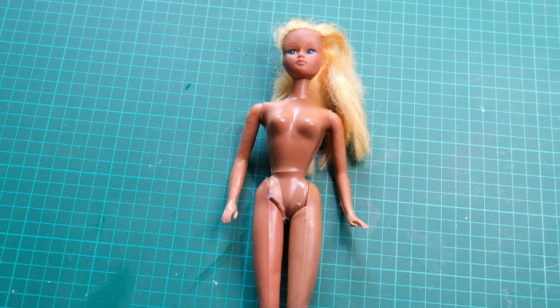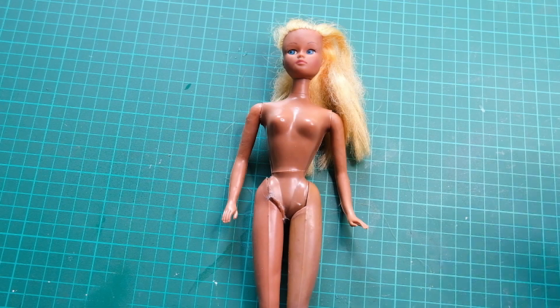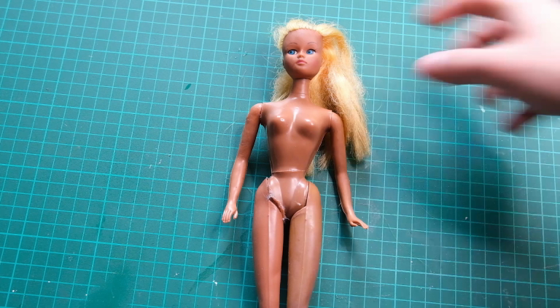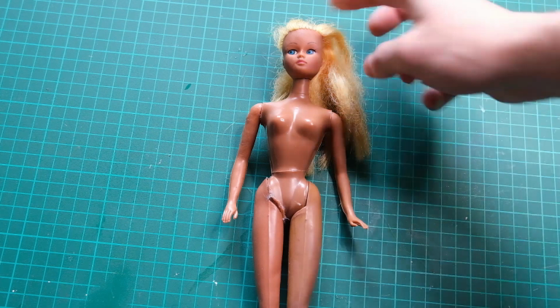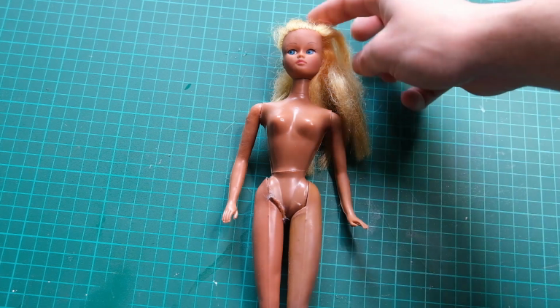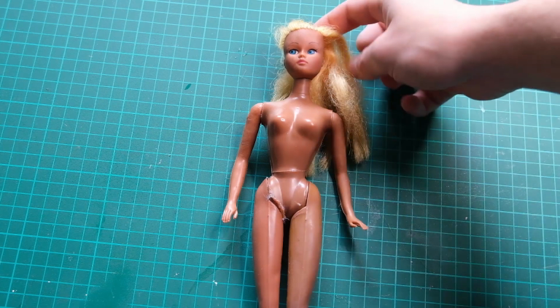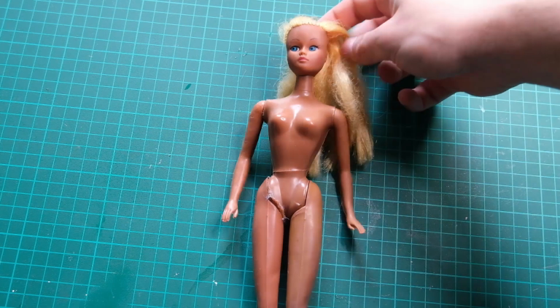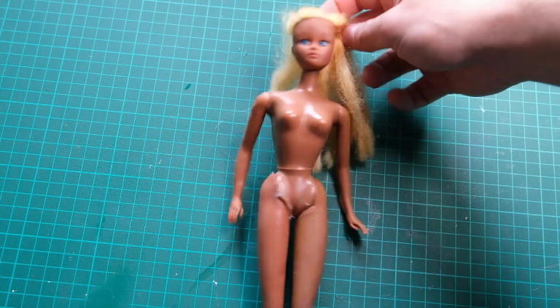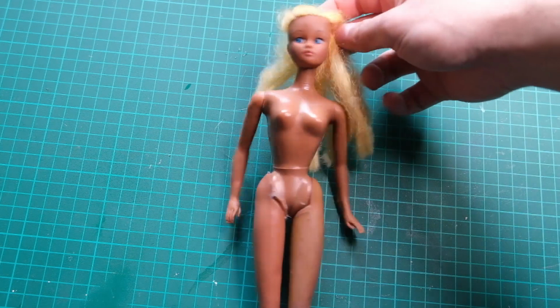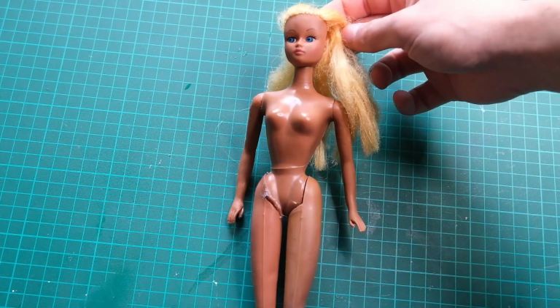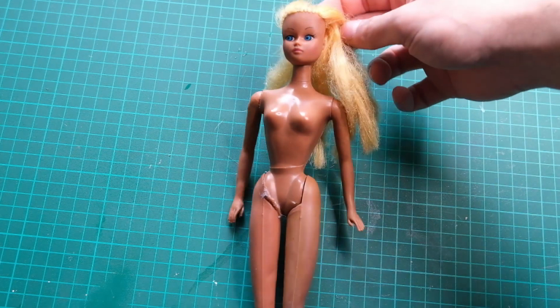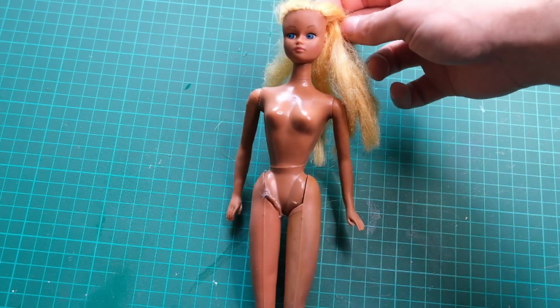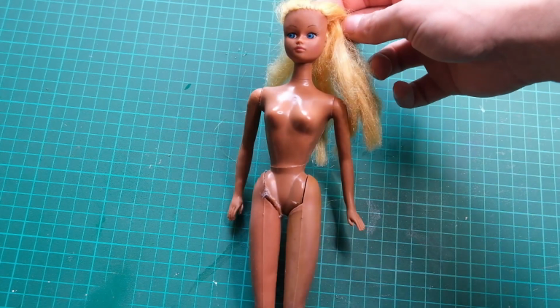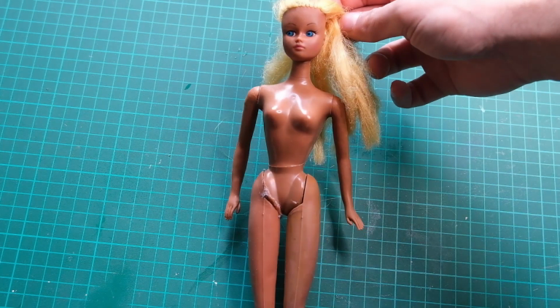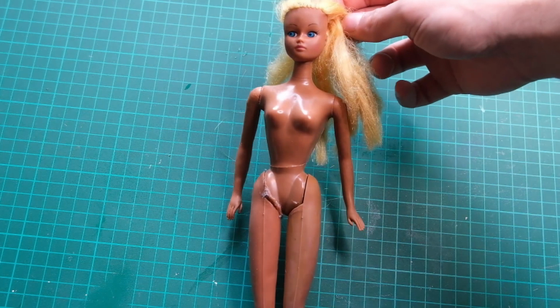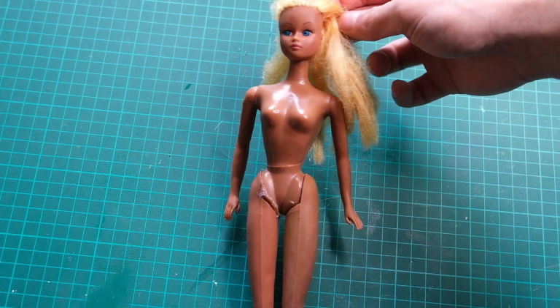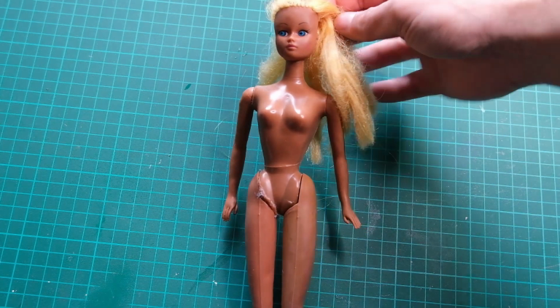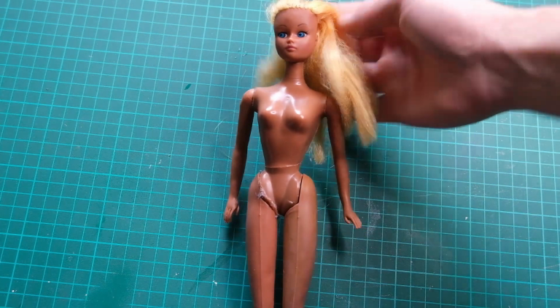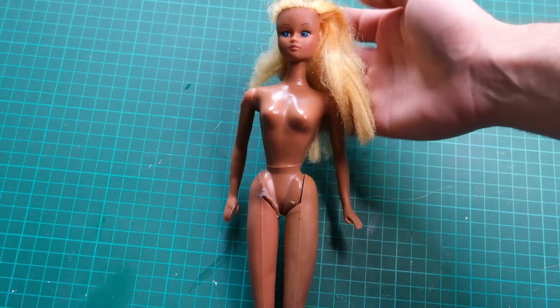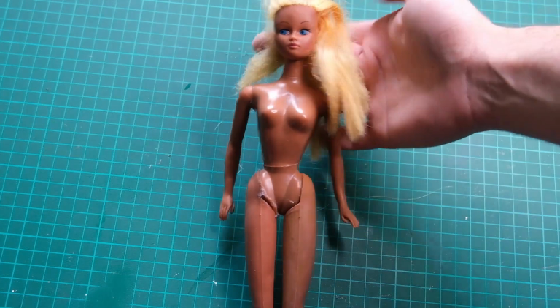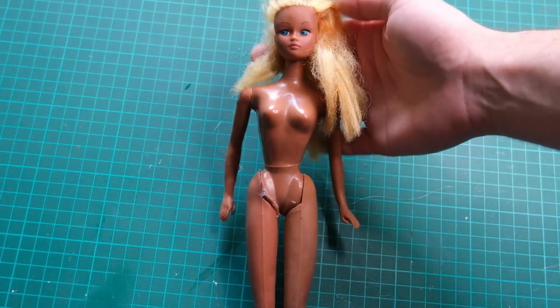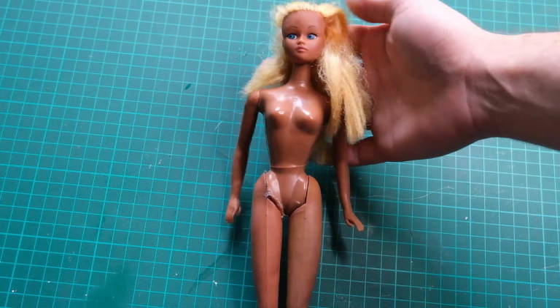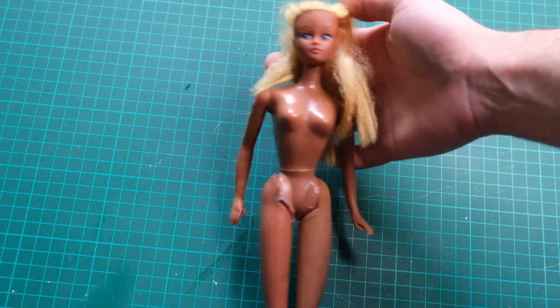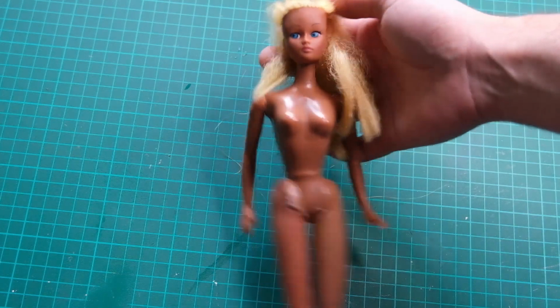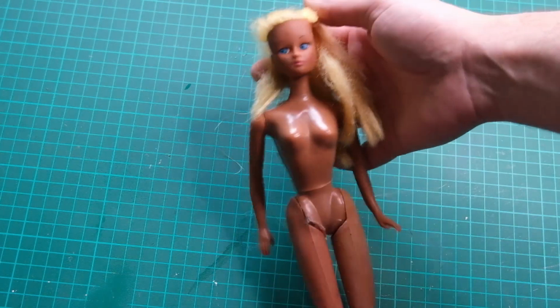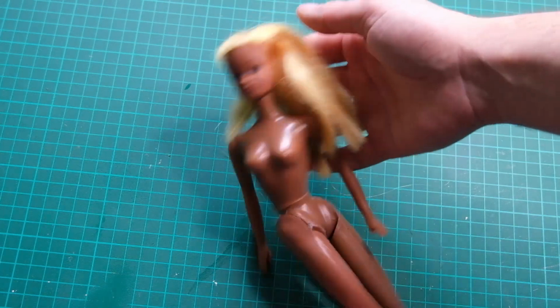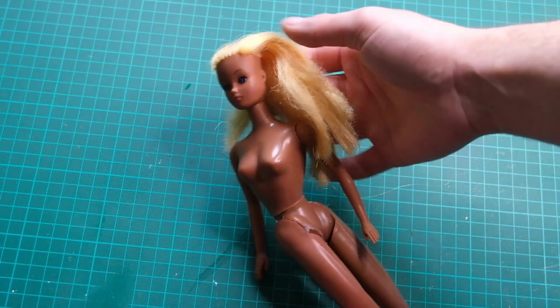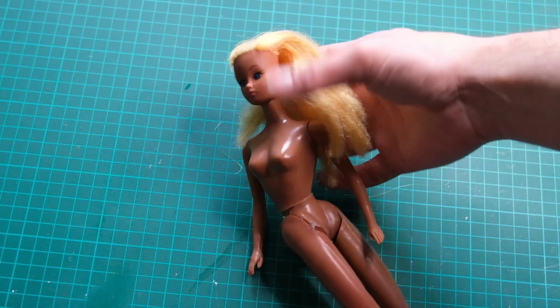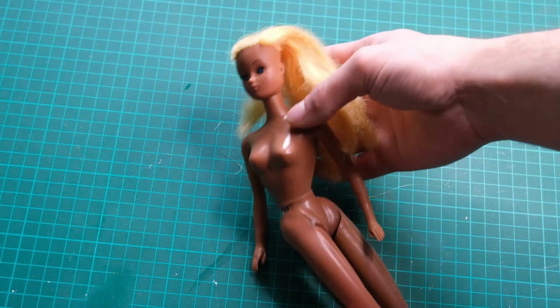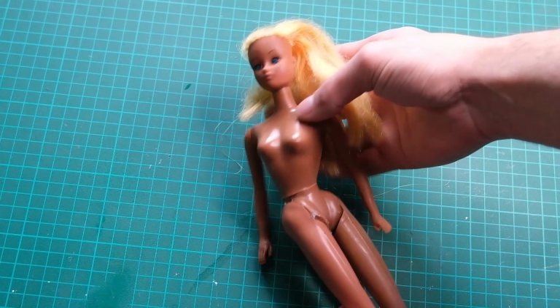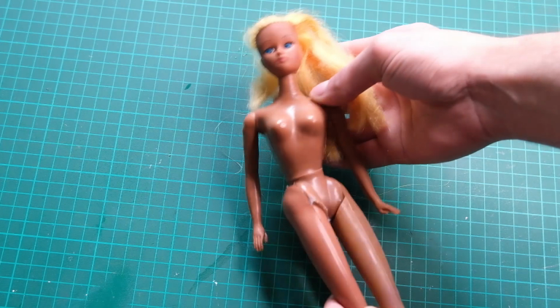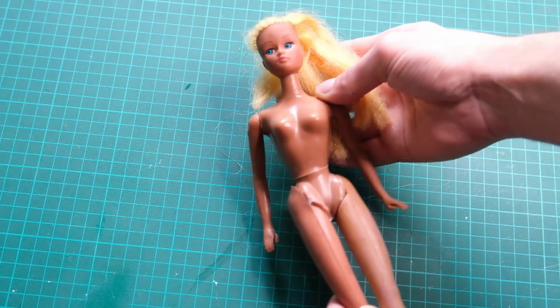Hi dolls. Today I'm going to try and bring this vintage Karina doll back from the dead.